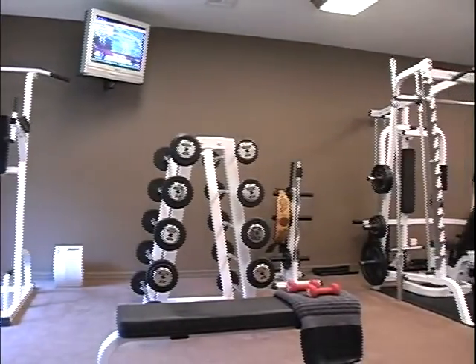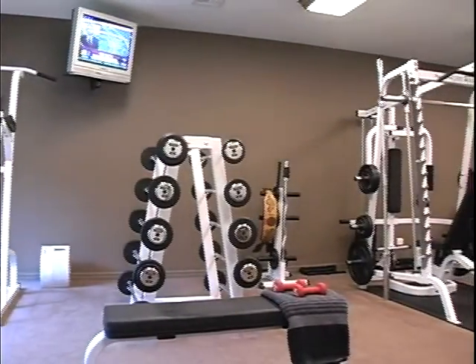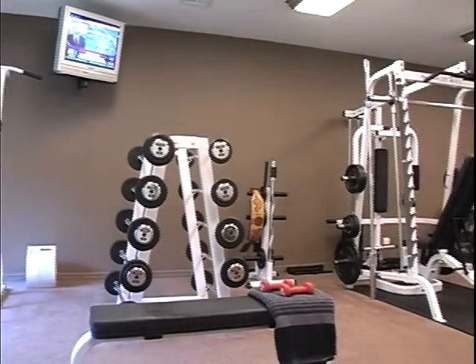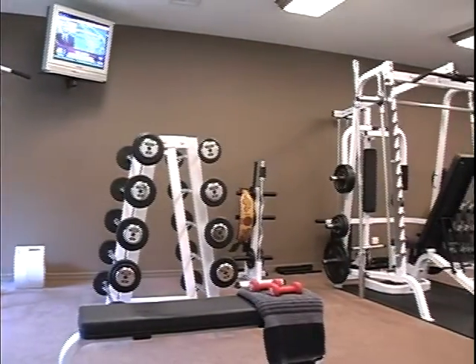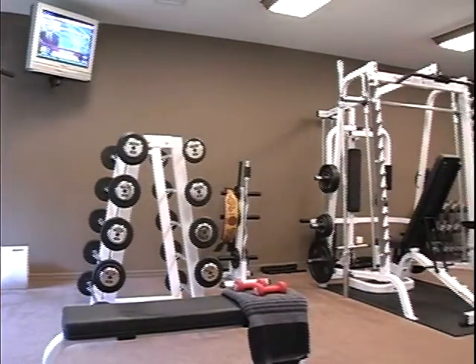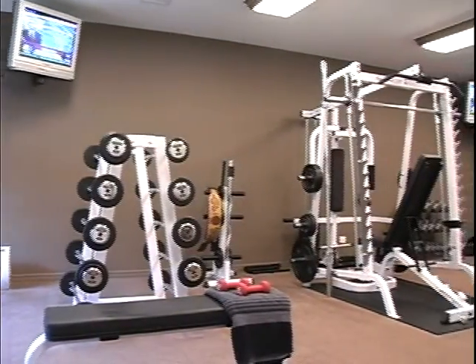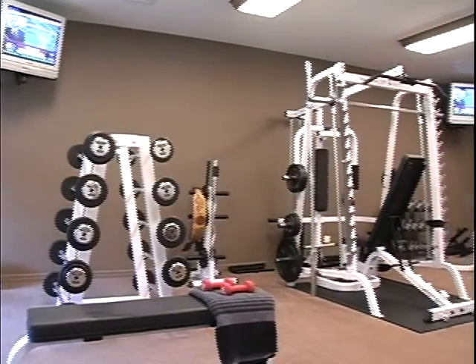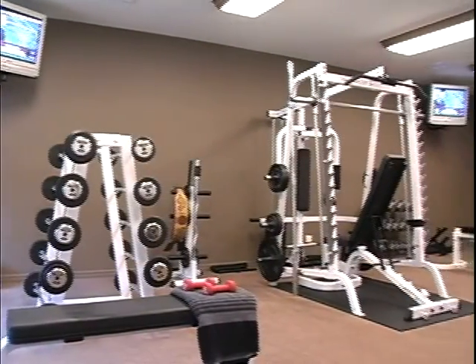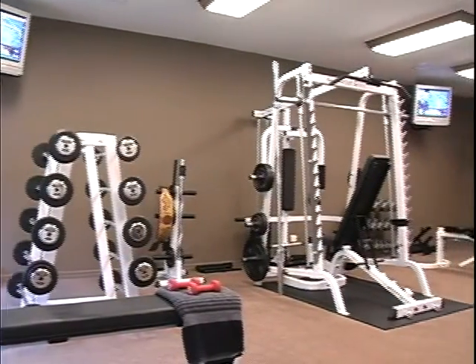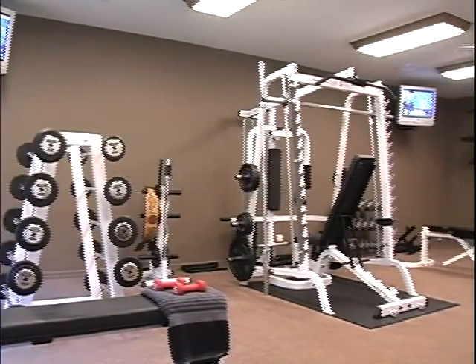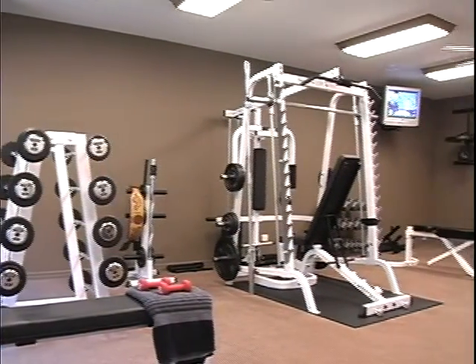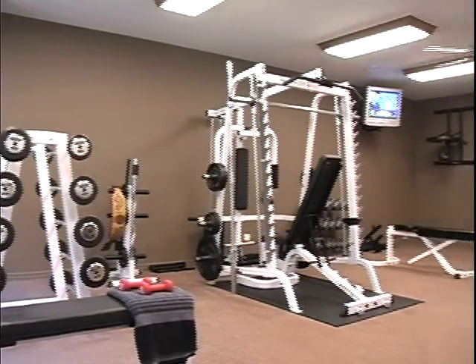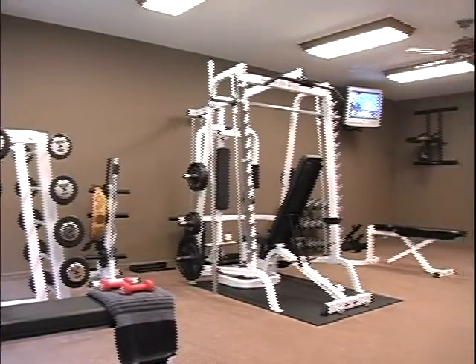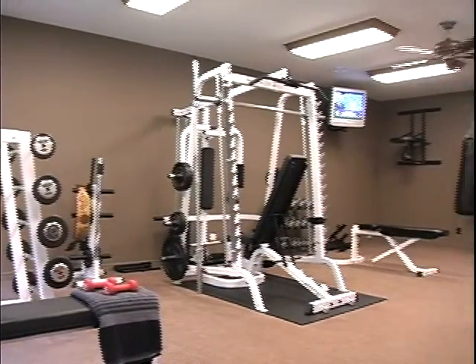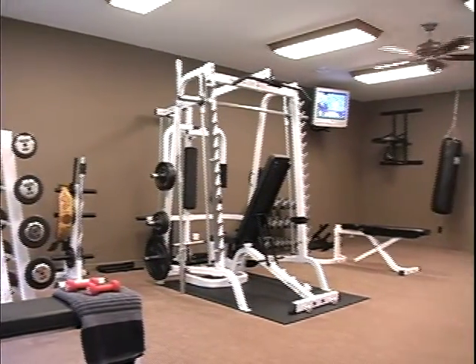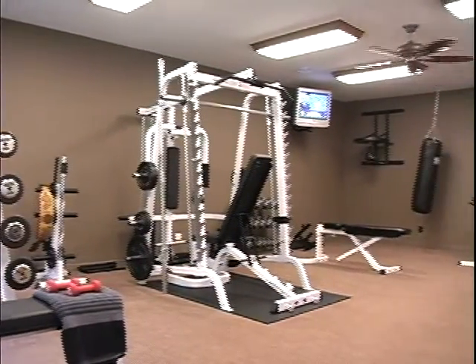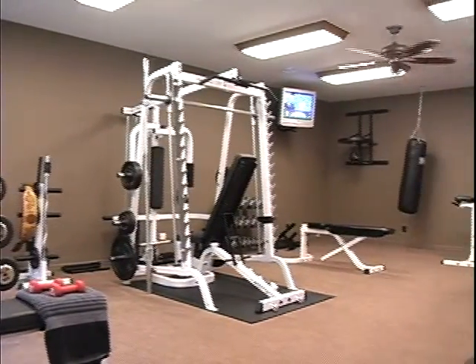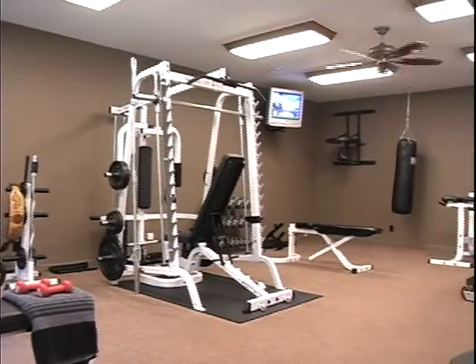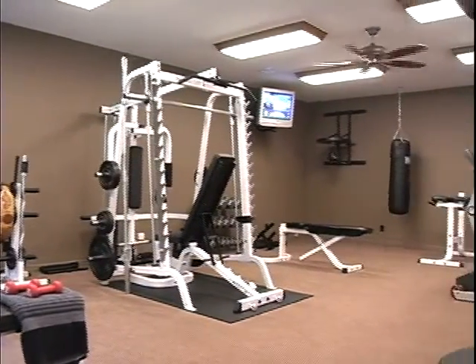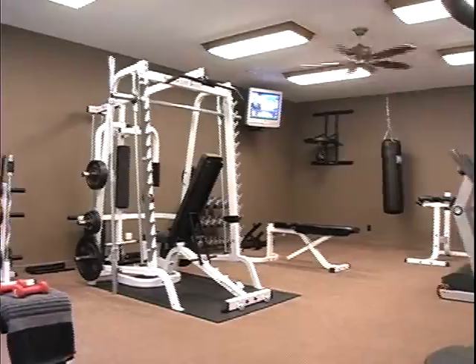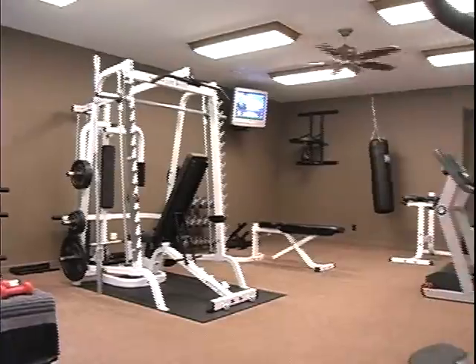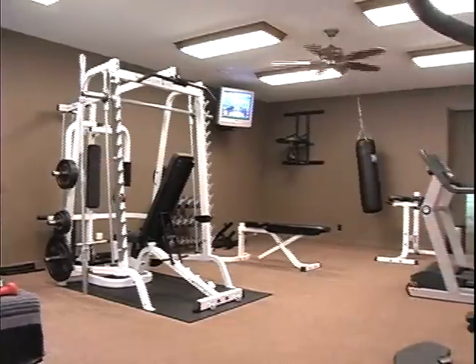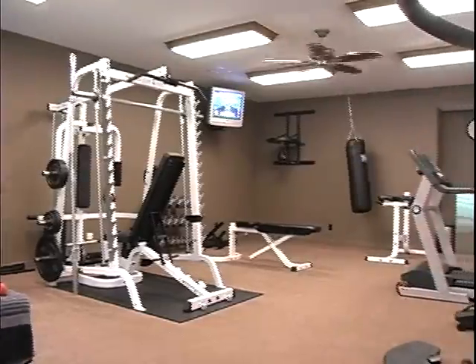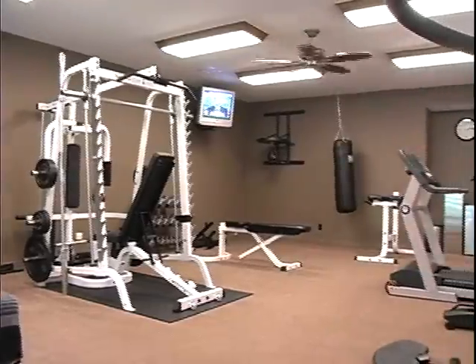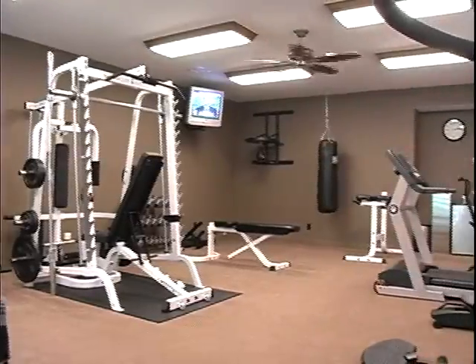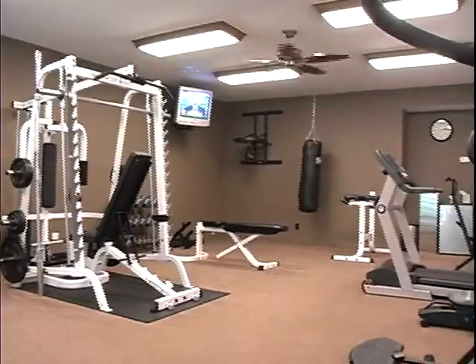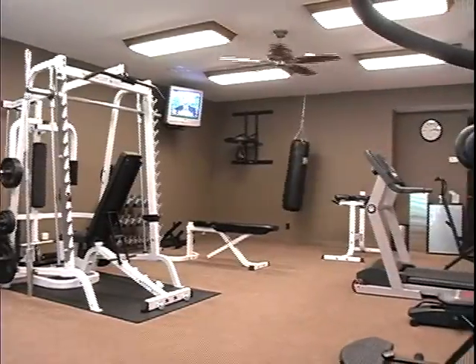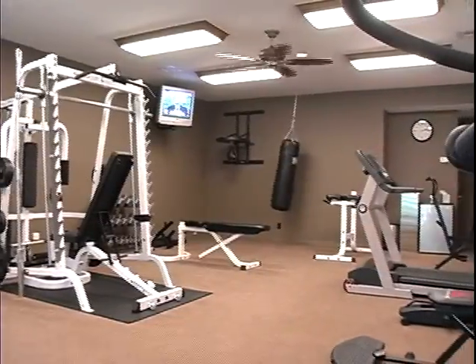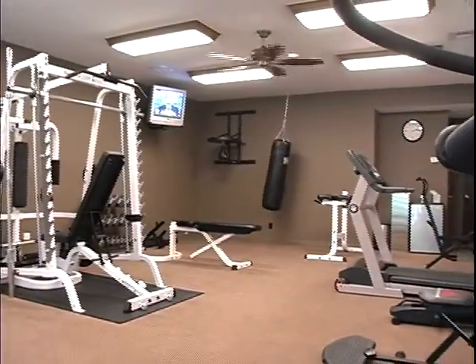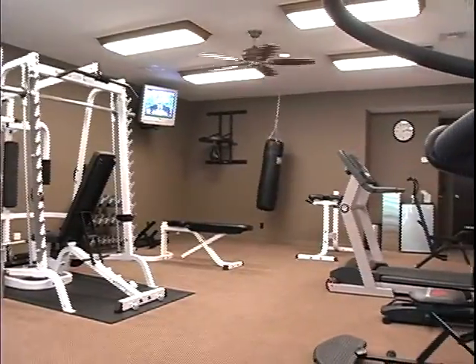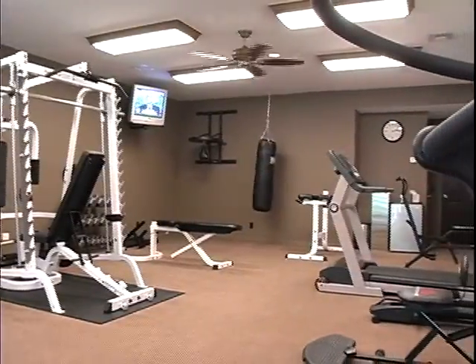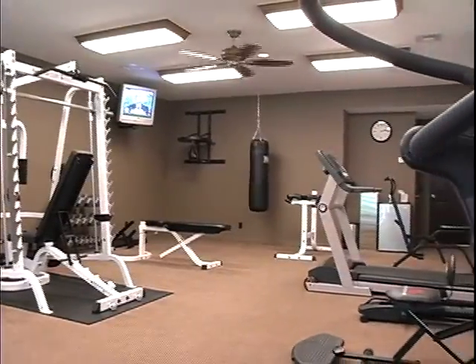Yet another pleasant surprise next door: a superb personal gymnasium, sporting every conceivable piece of health and fitness equipment.